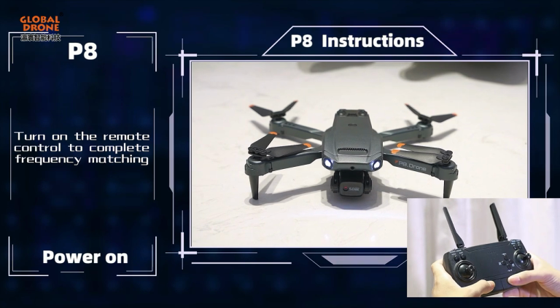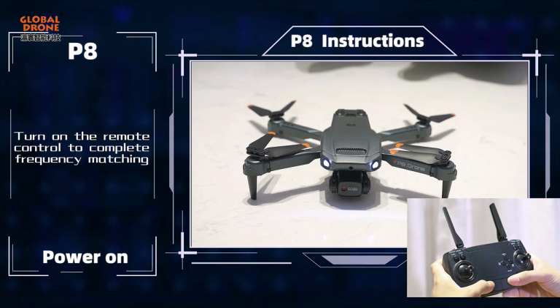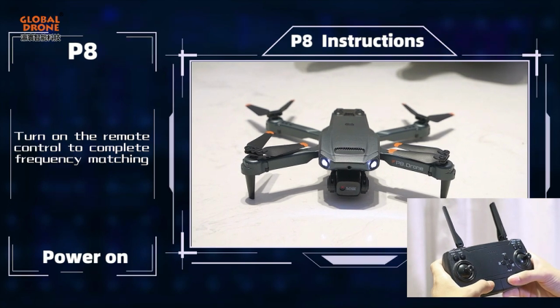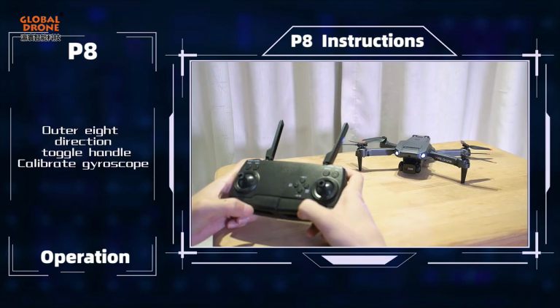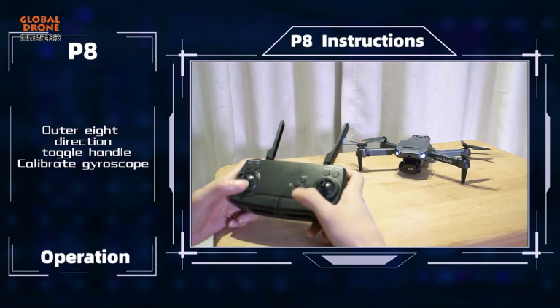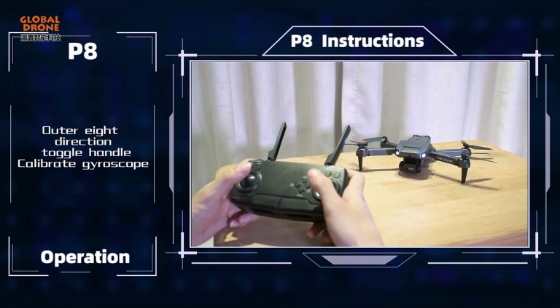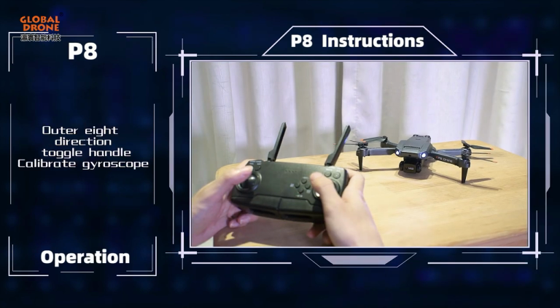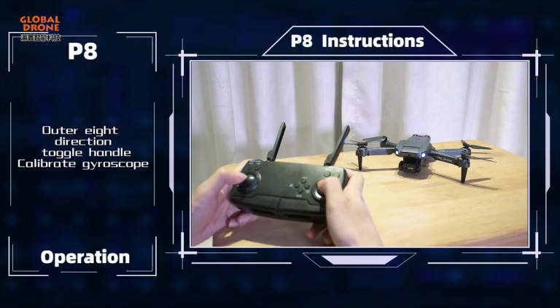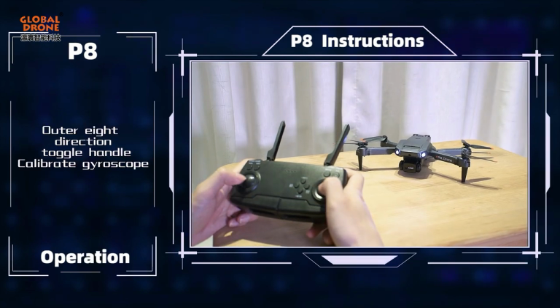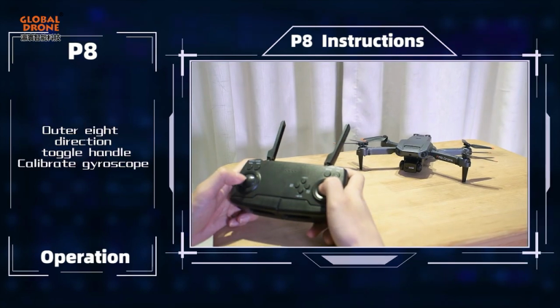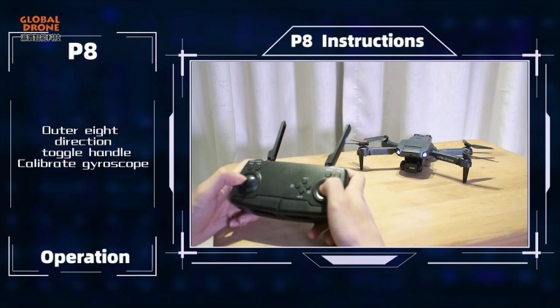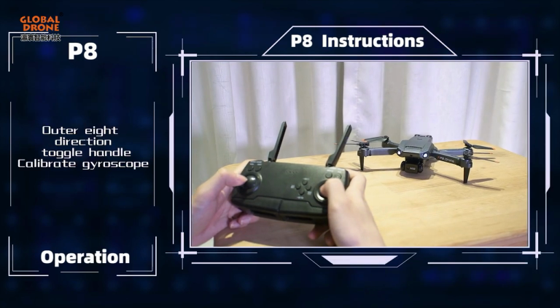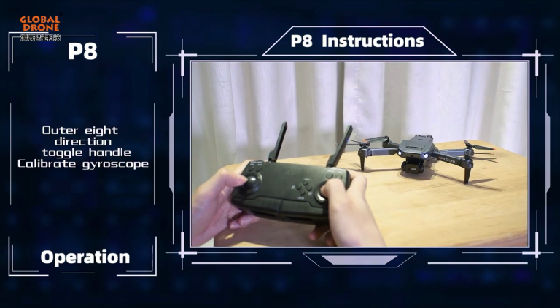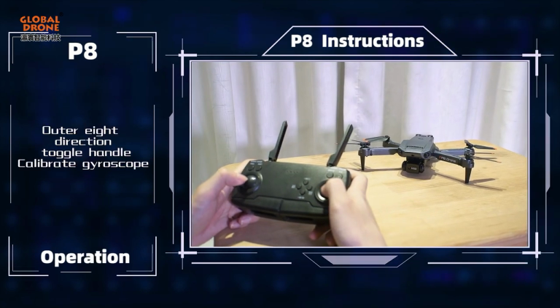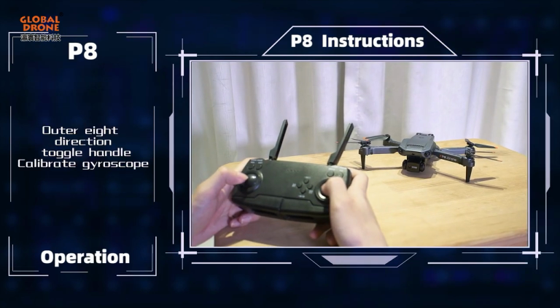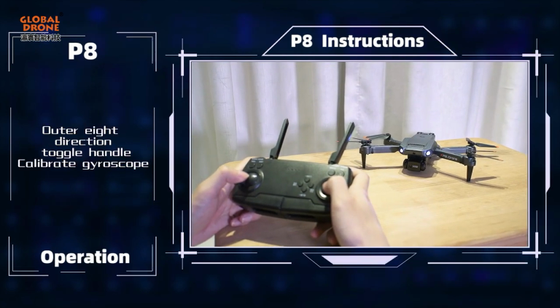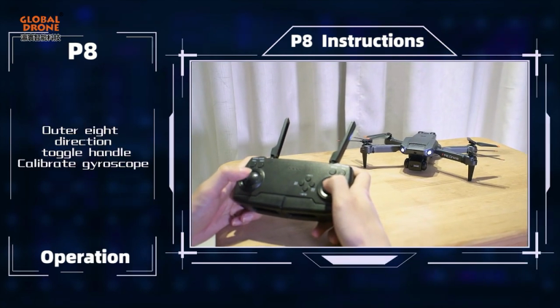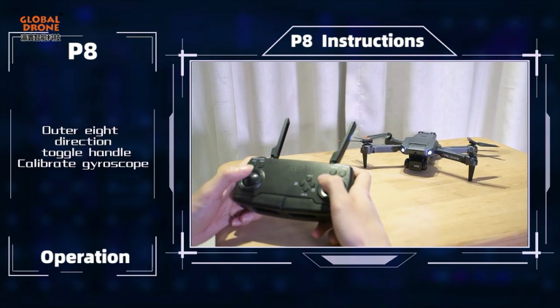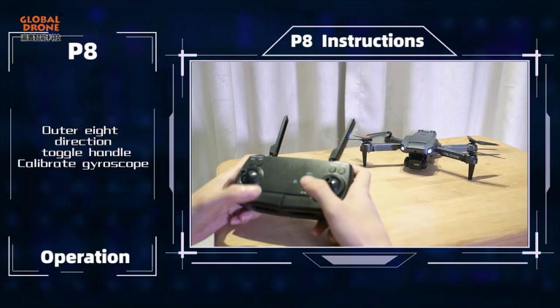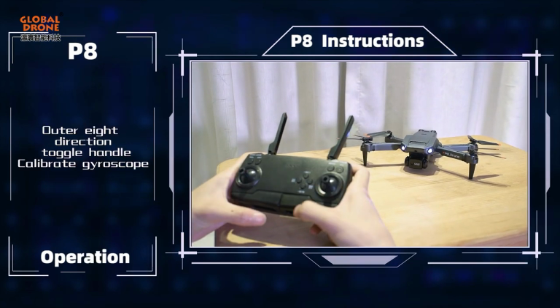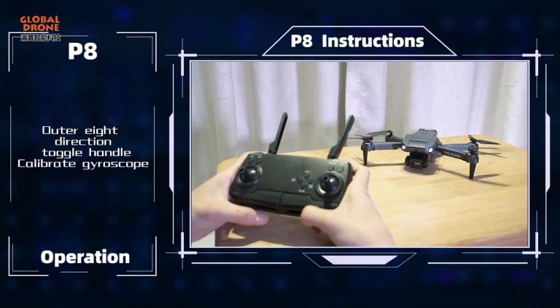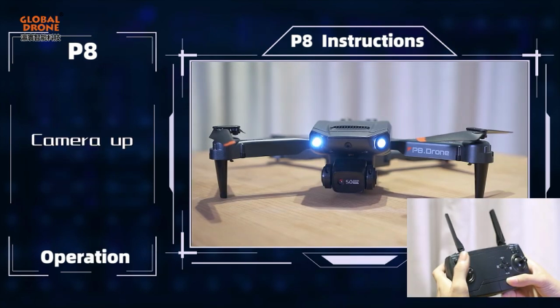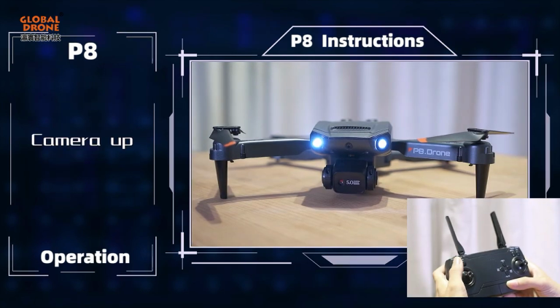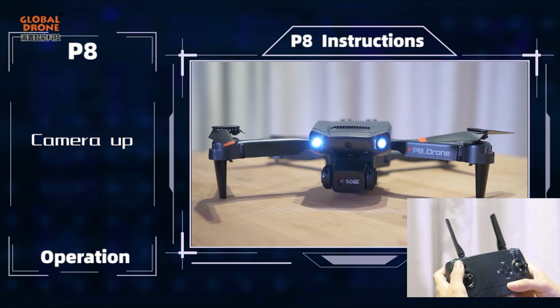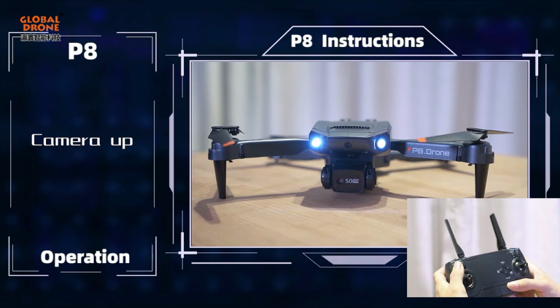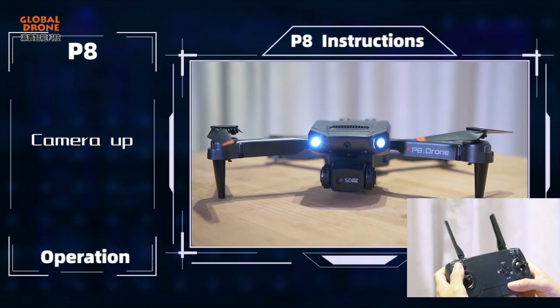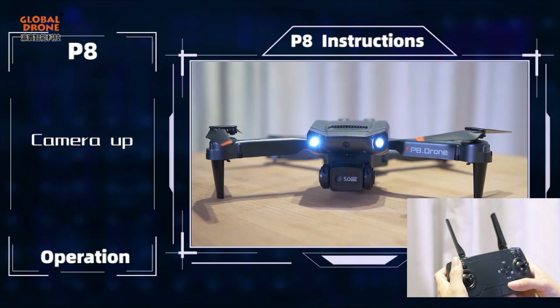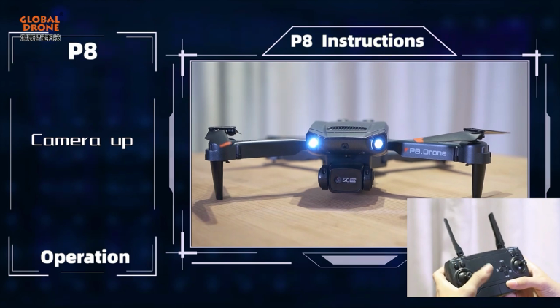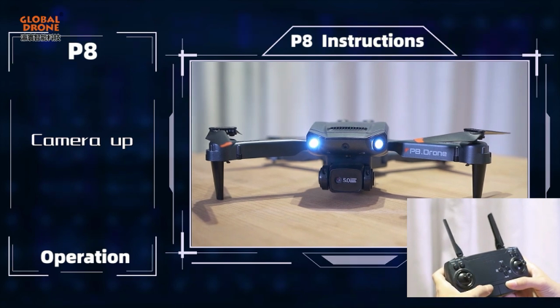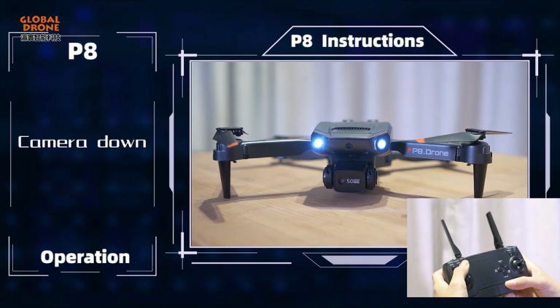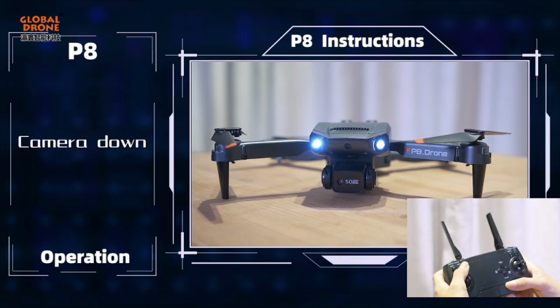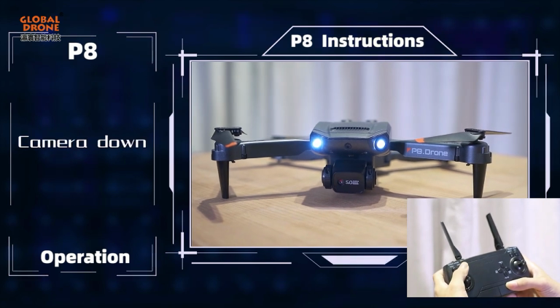Use the outer 8-direction toggle handle to calibrate. Camera up and camera down controls are available.